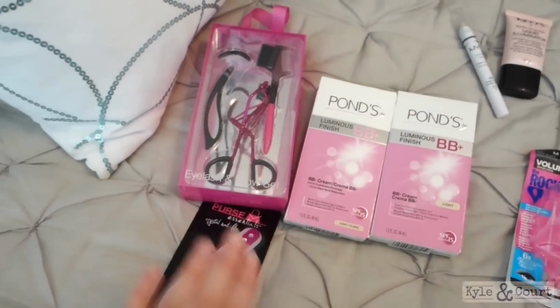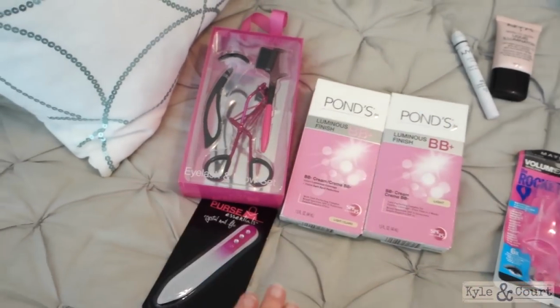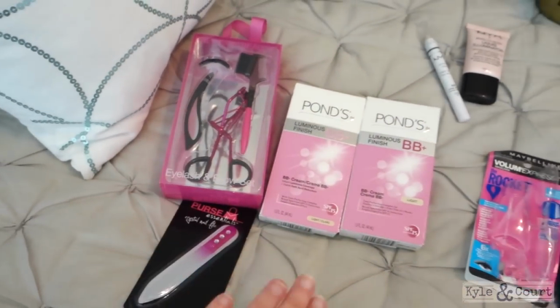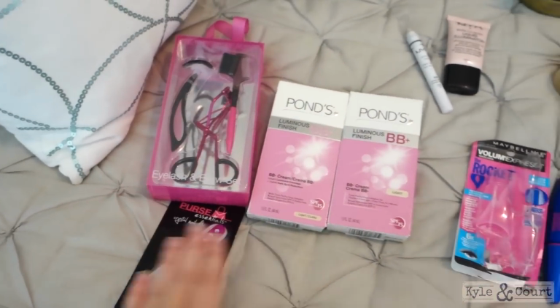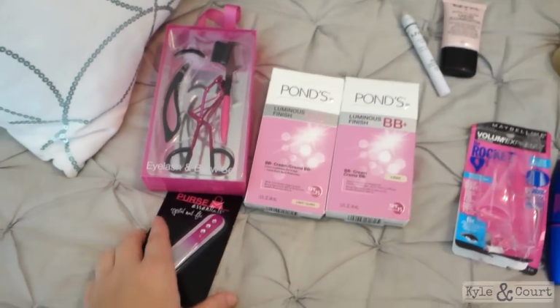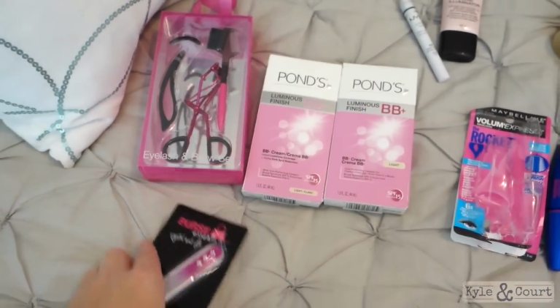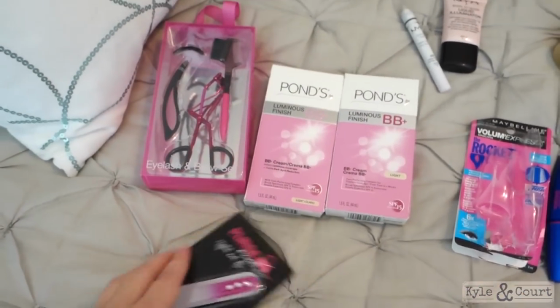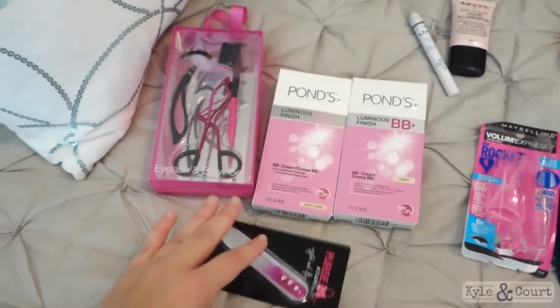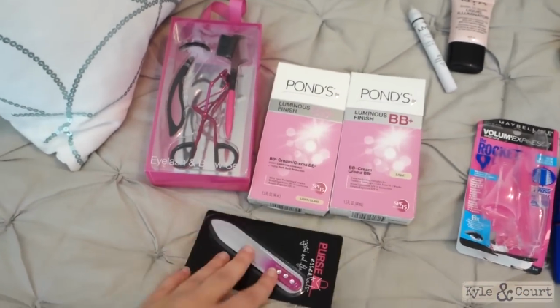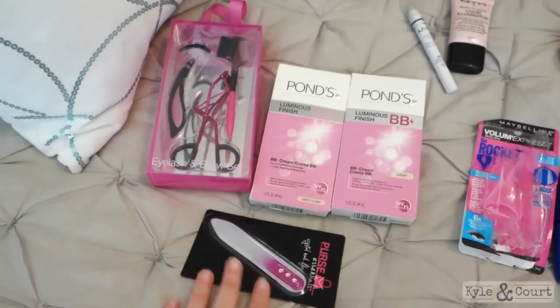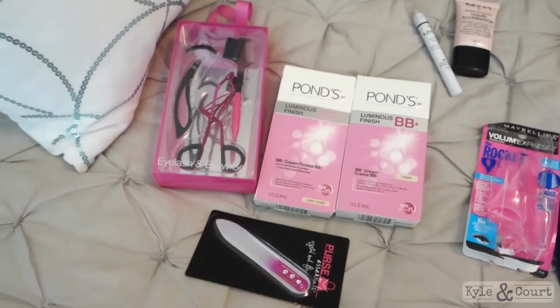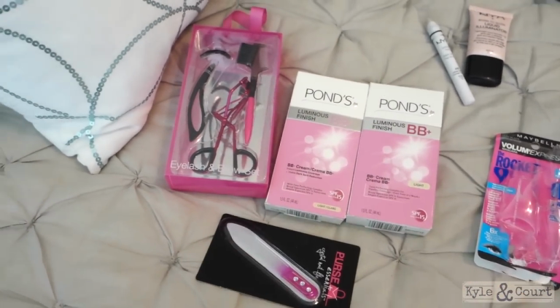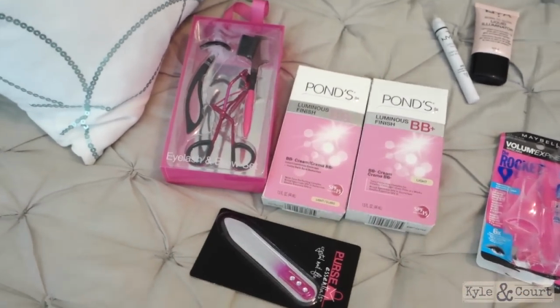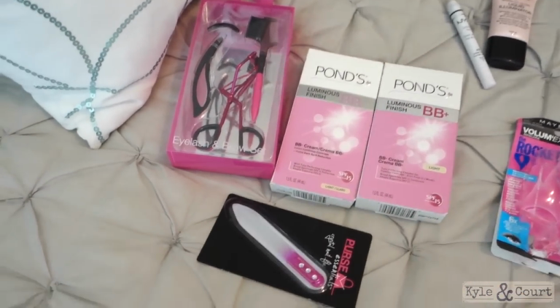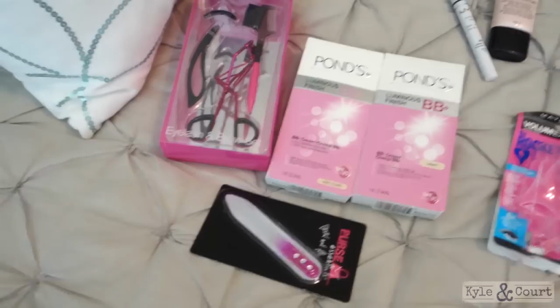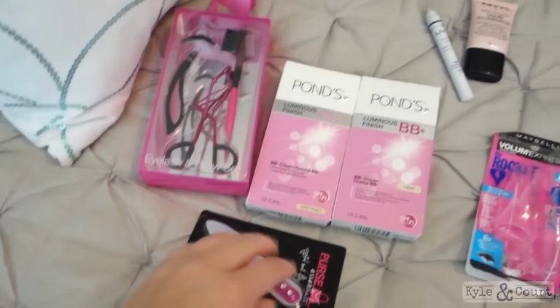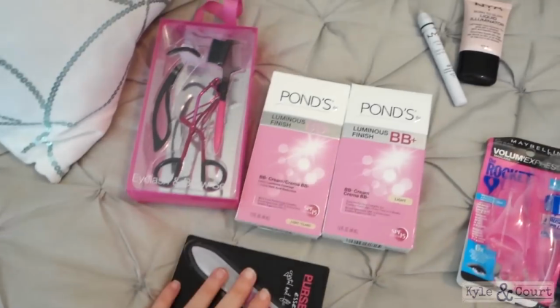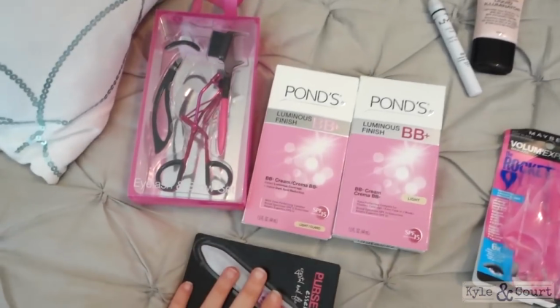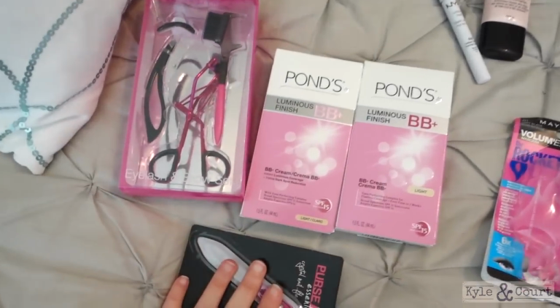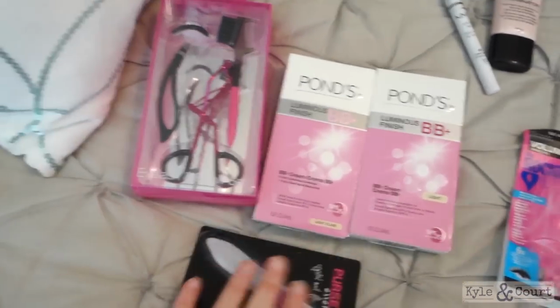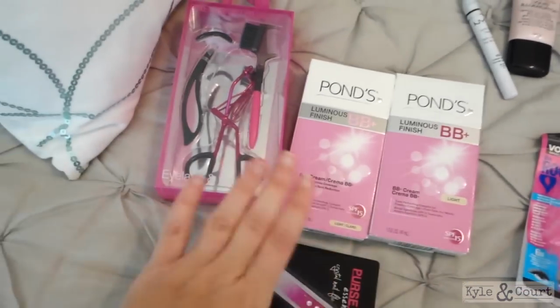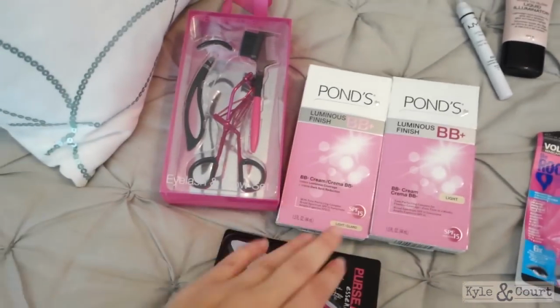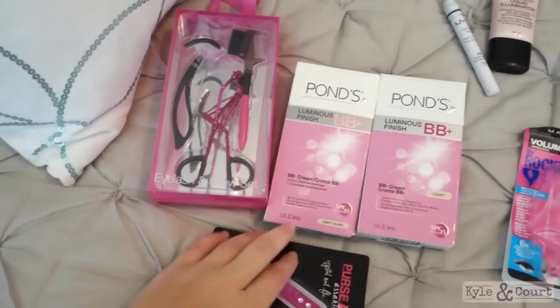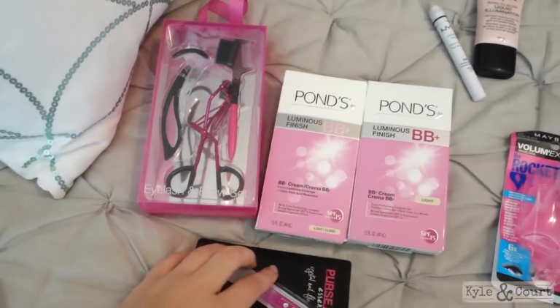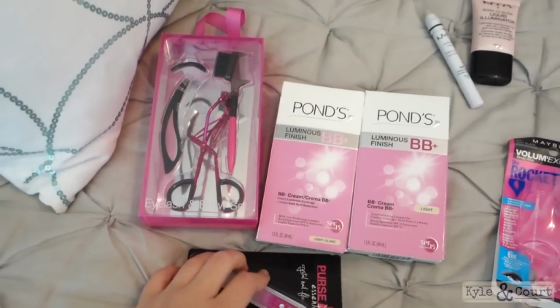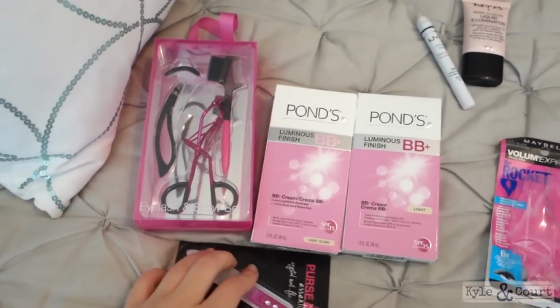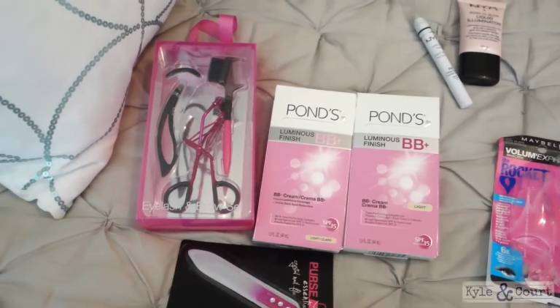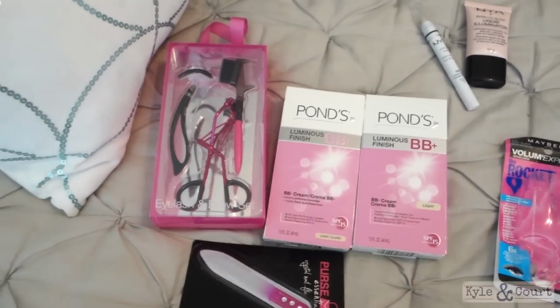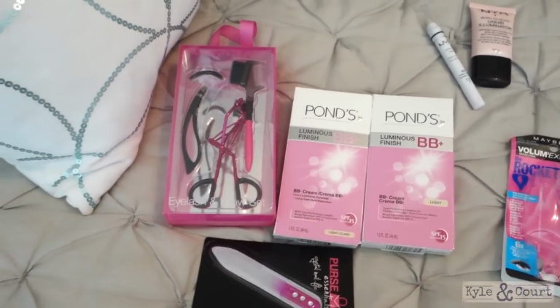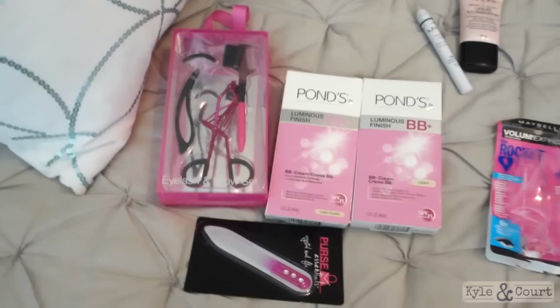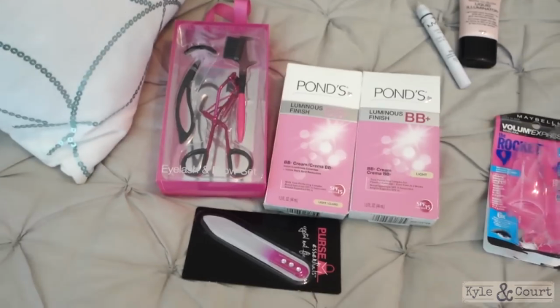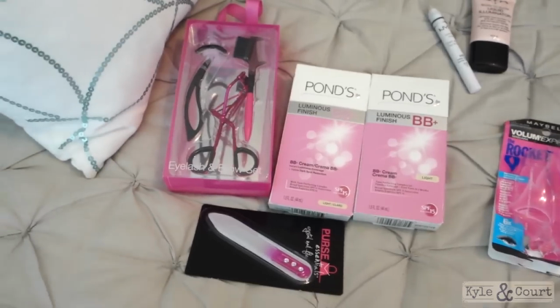I actually don't like to shop at CVS that much — I think they're way overpriced, so I only buy stuff there when it's on a good sale.